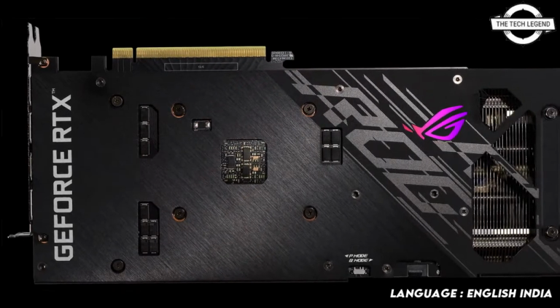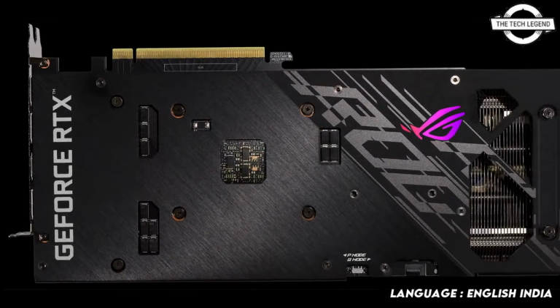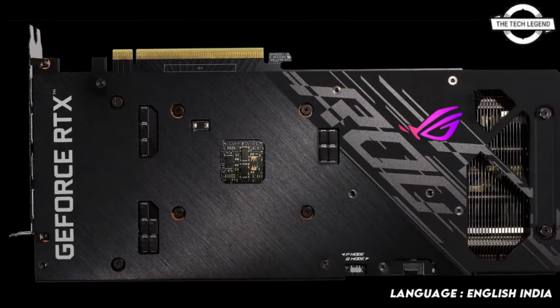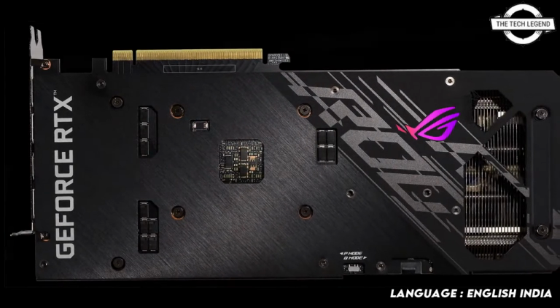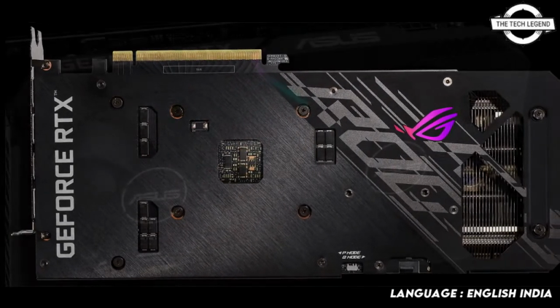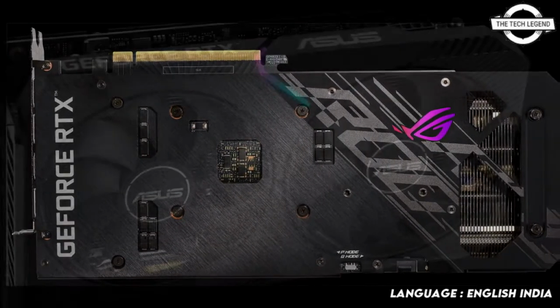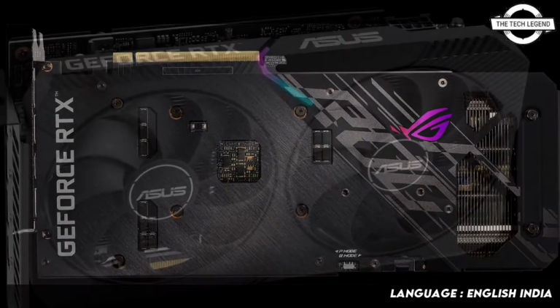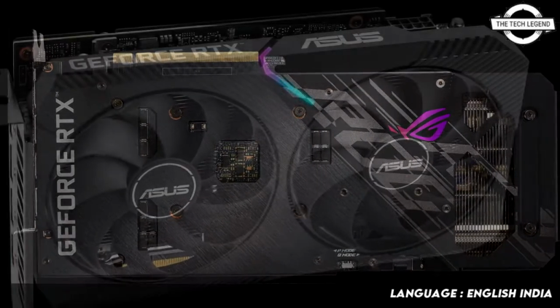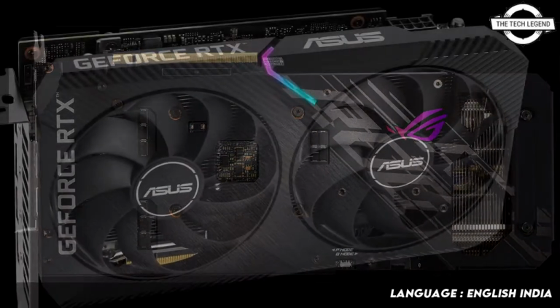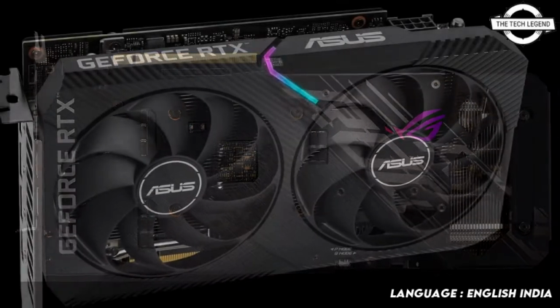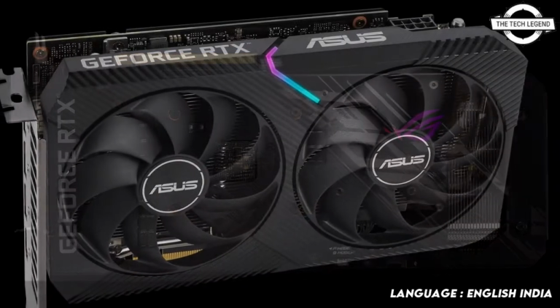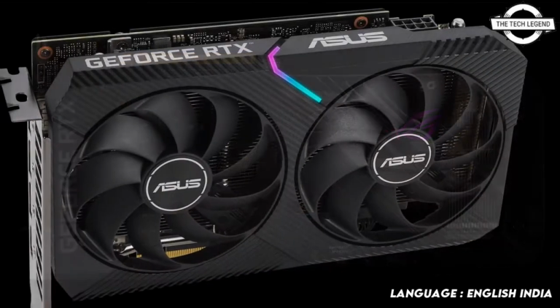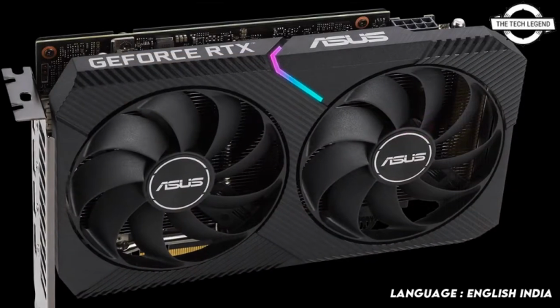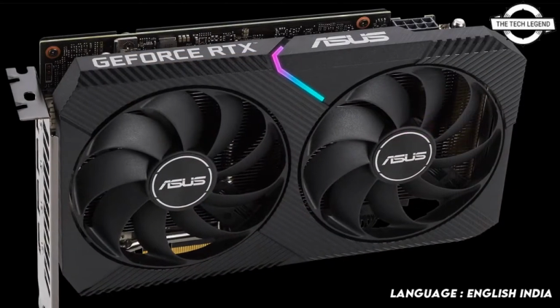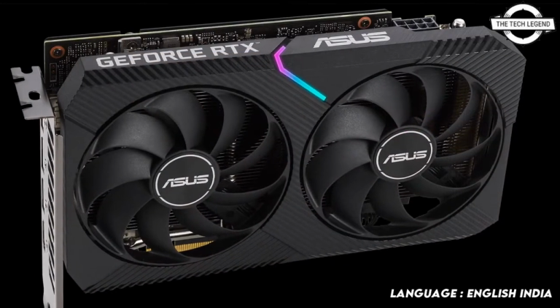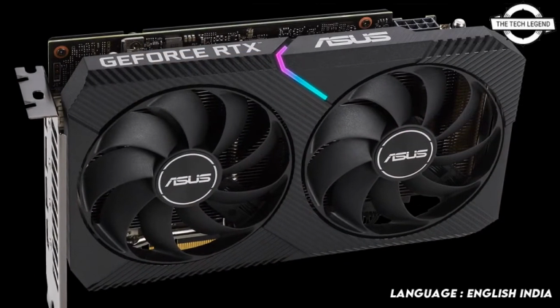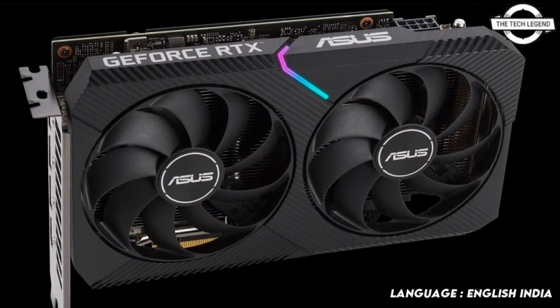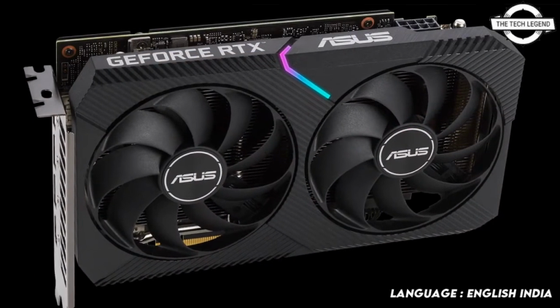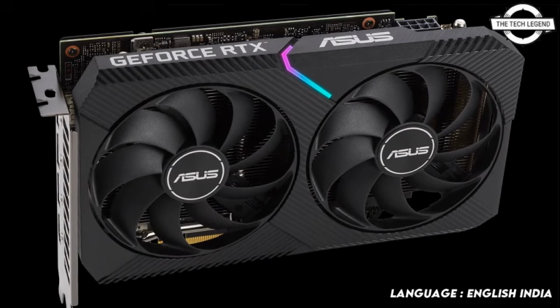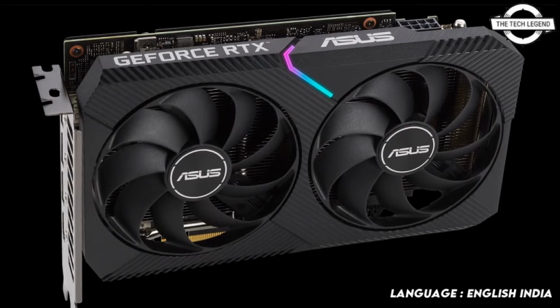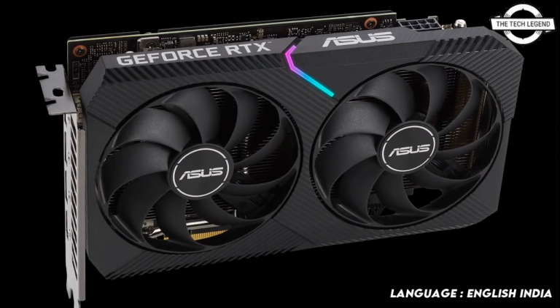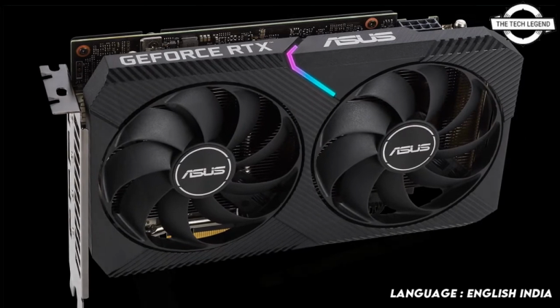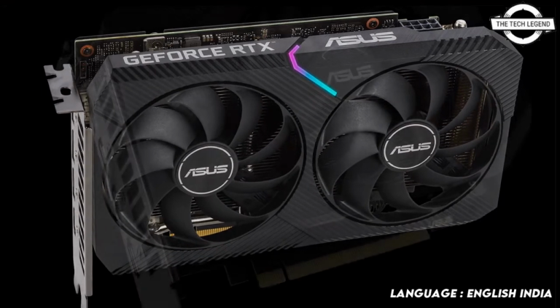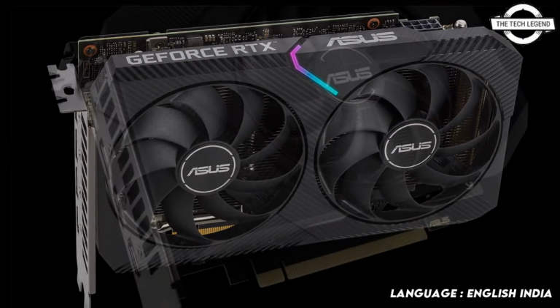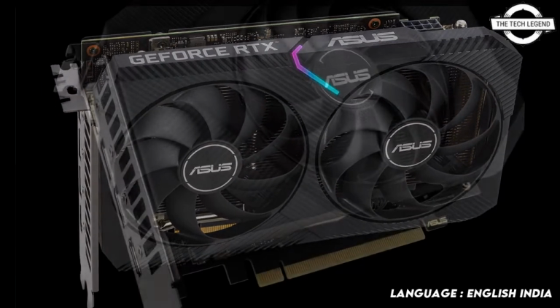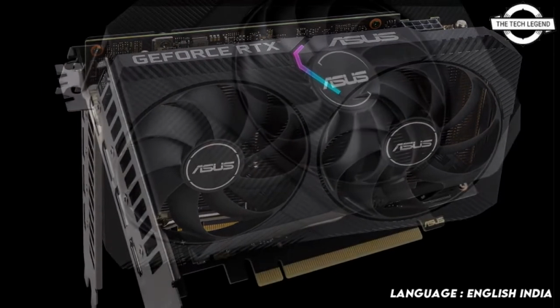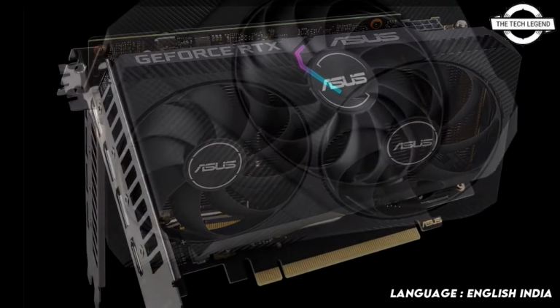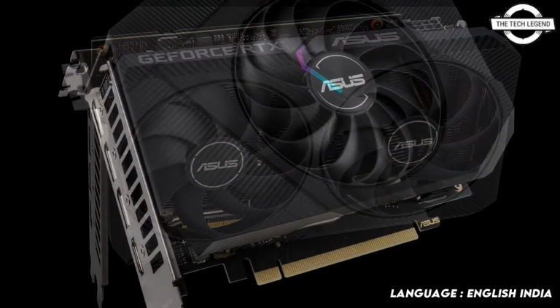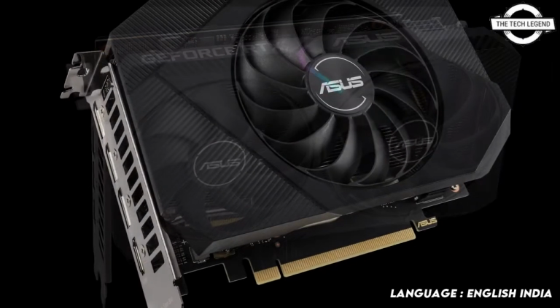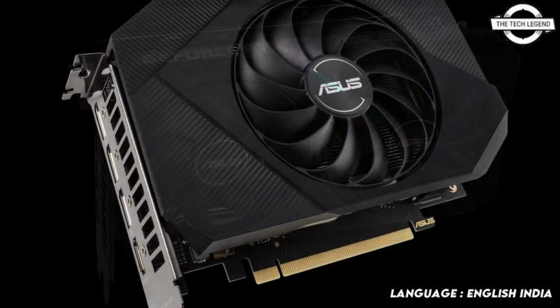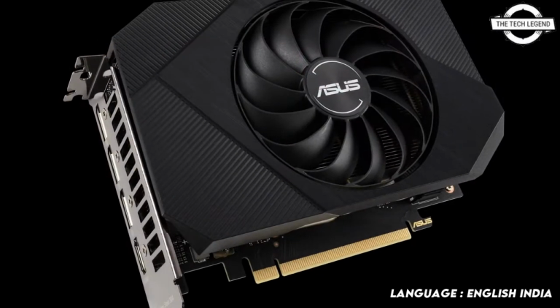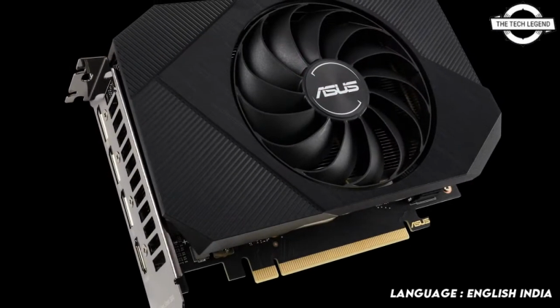The Asus Dual GeForce RTX 3050 8GB and Asus Phoenix GeForce RTX 3050 8GB stand ready to upgrade gaming rigs around the world. The GeForce RTX 3050 is the first 50-class desktop GPU to power the latest generation of games.